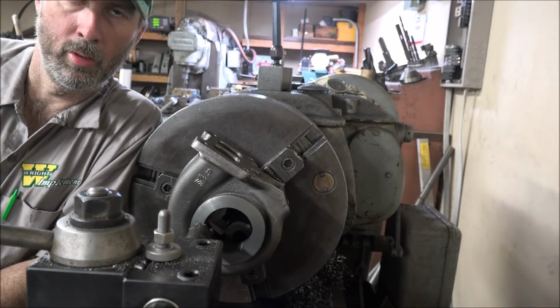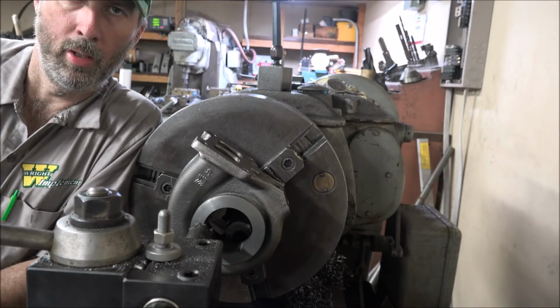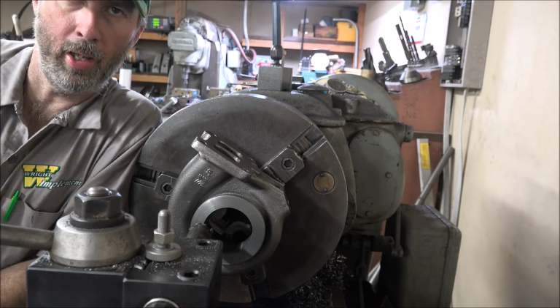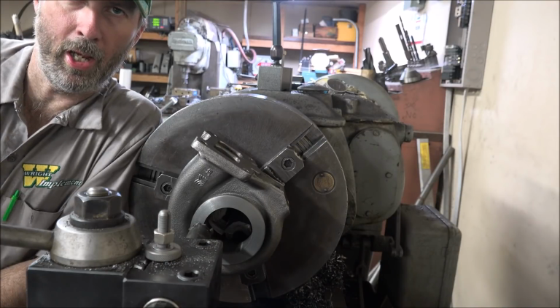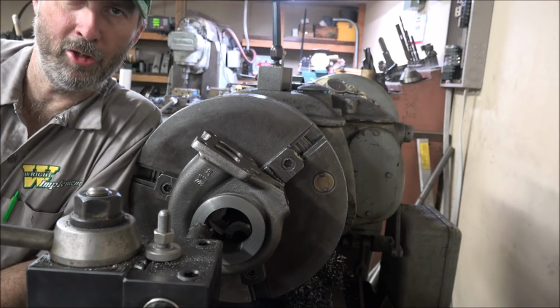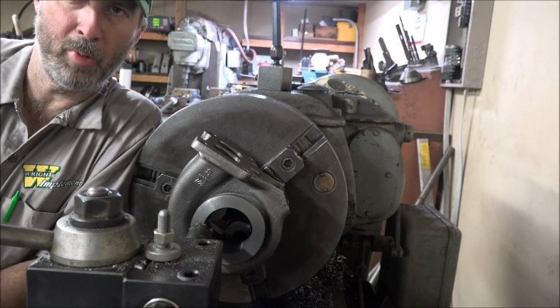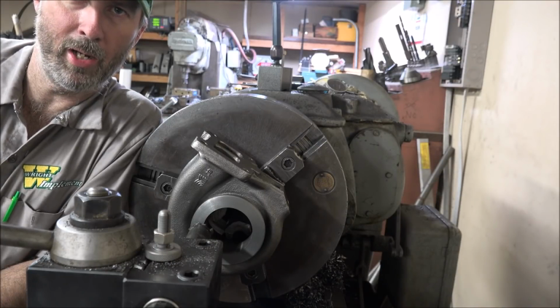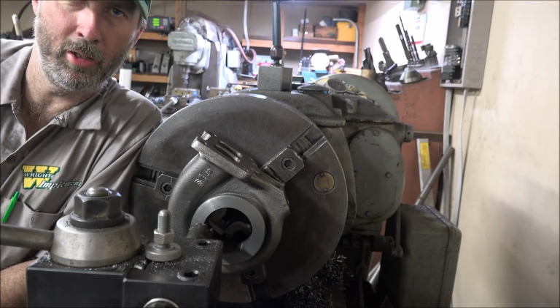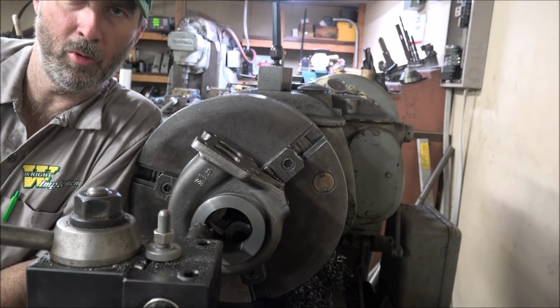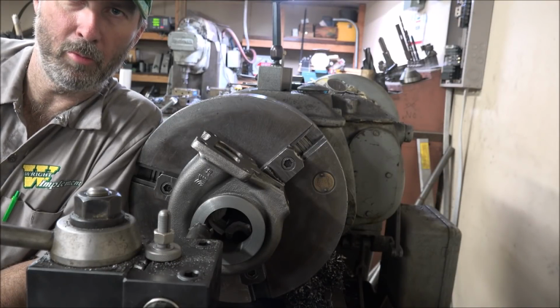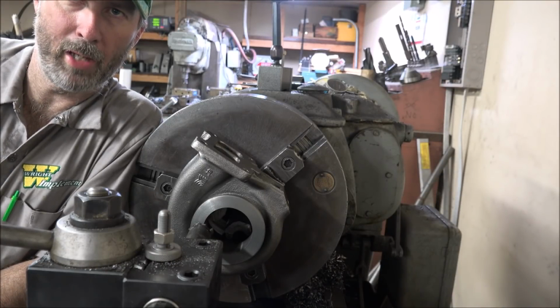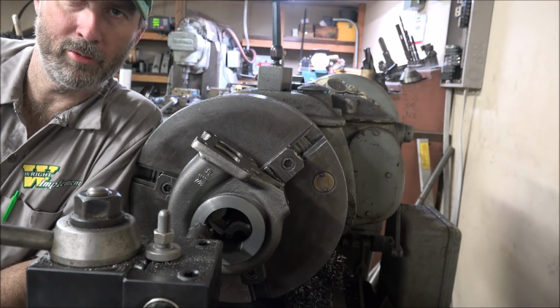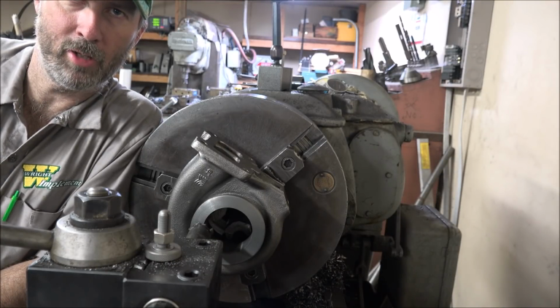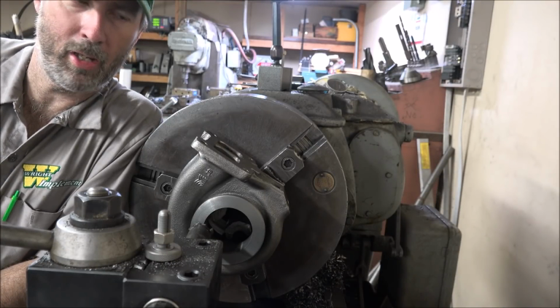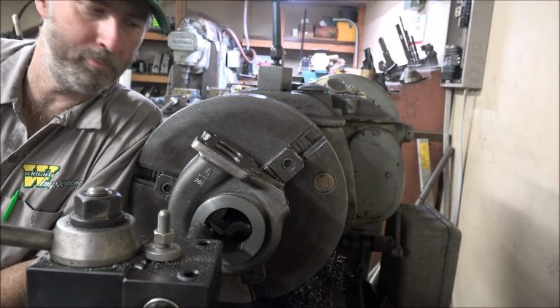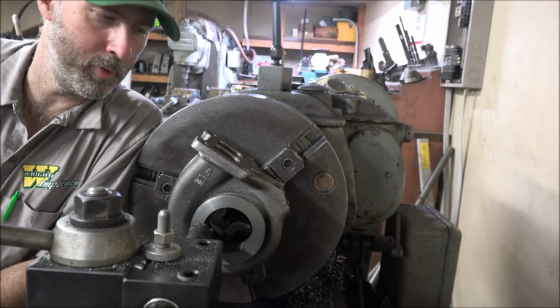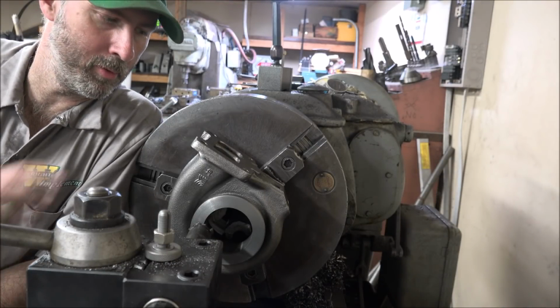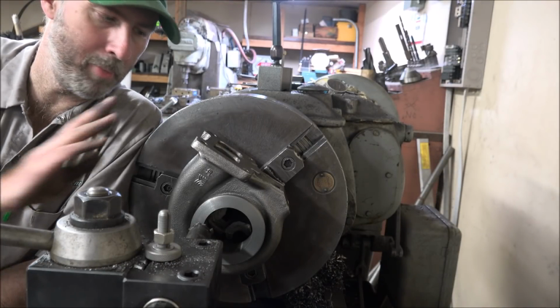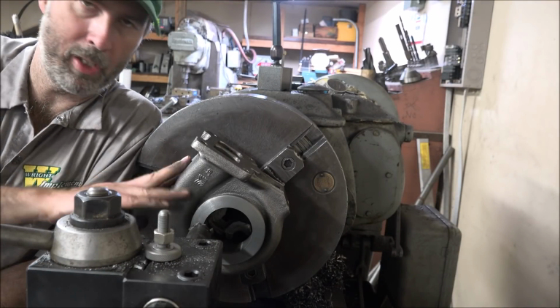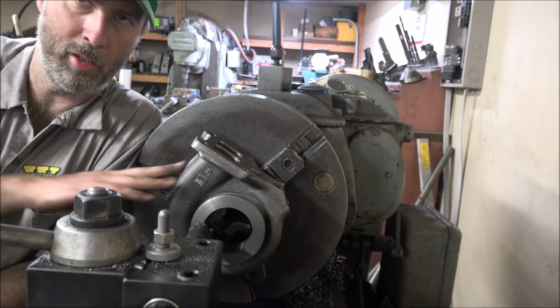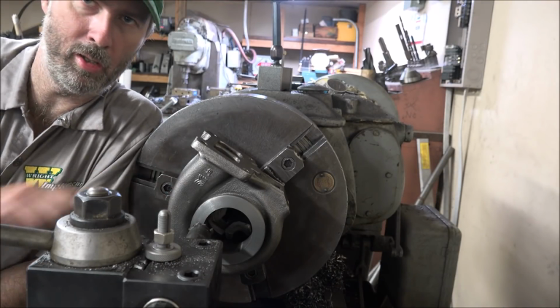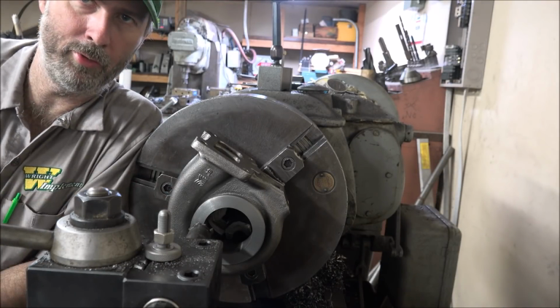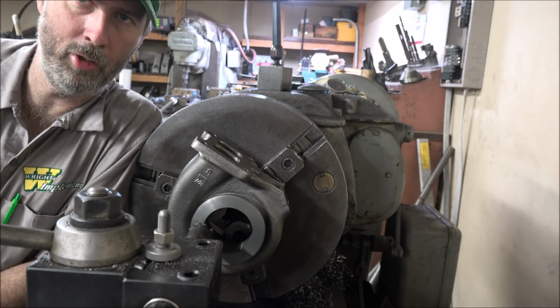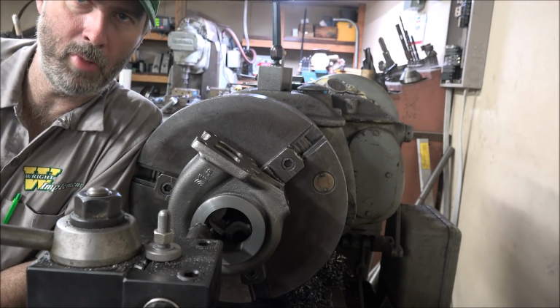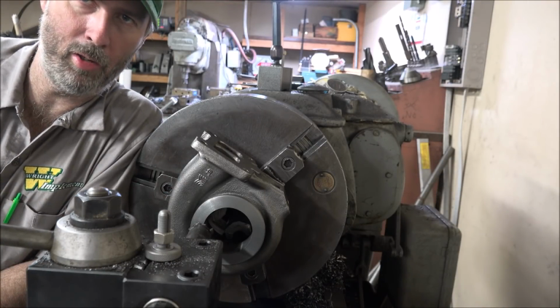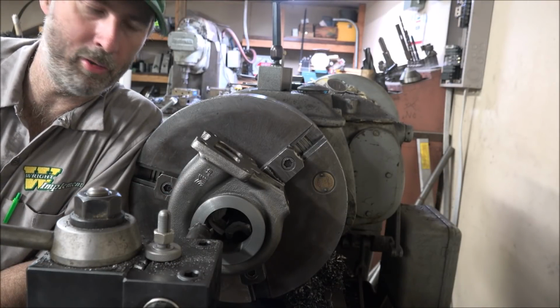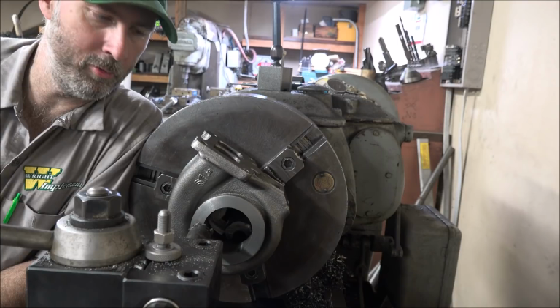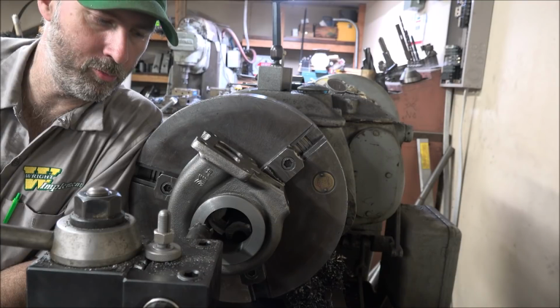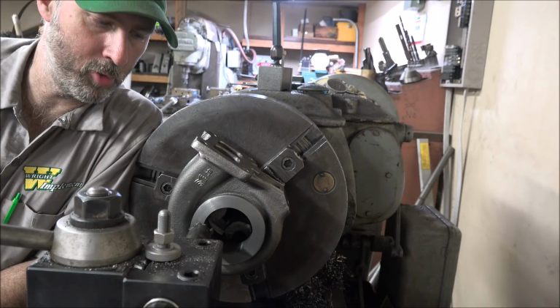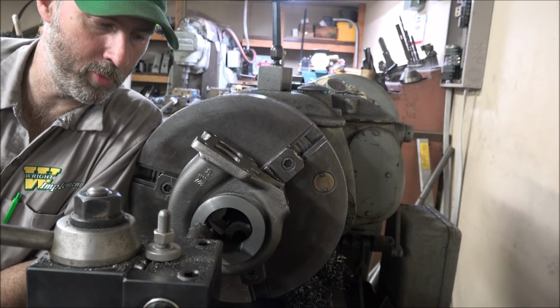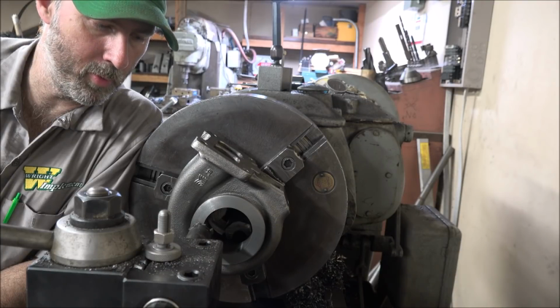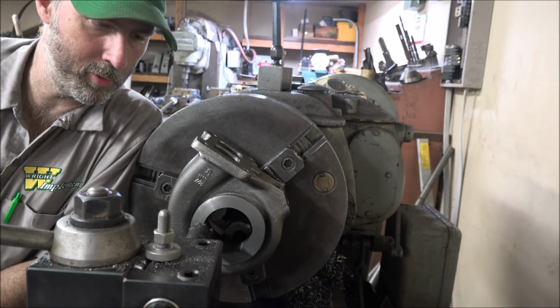Hey guys, Brian here. Welcome back to the shop. Back in here on the Lil' Monarch doing some turbo work.